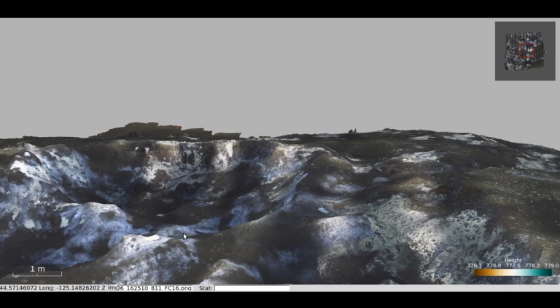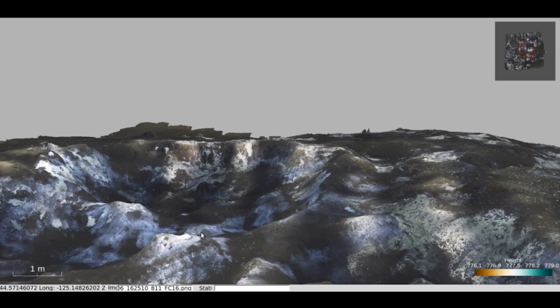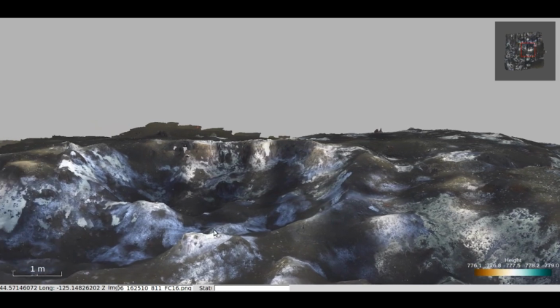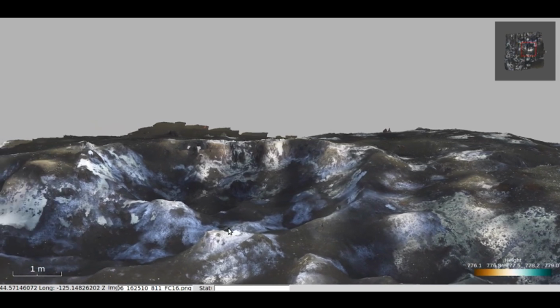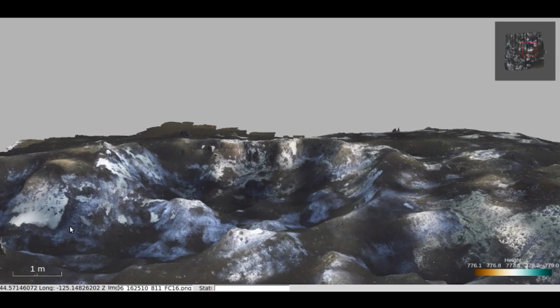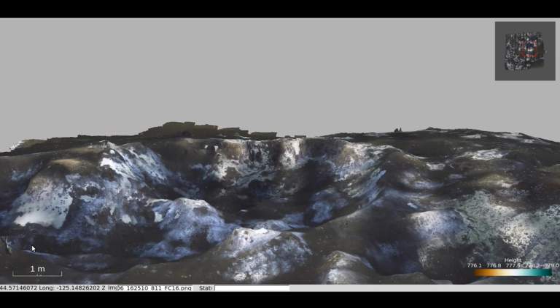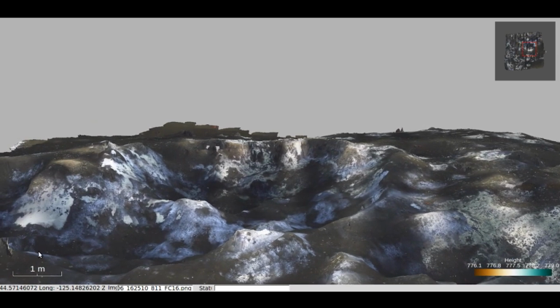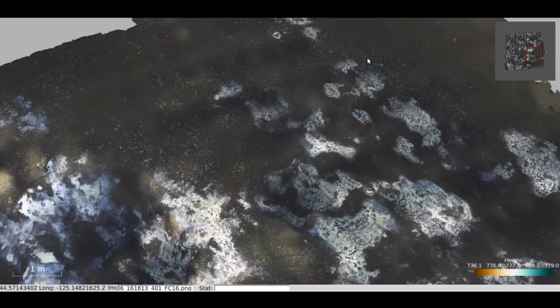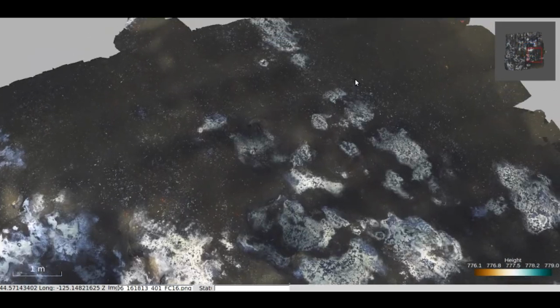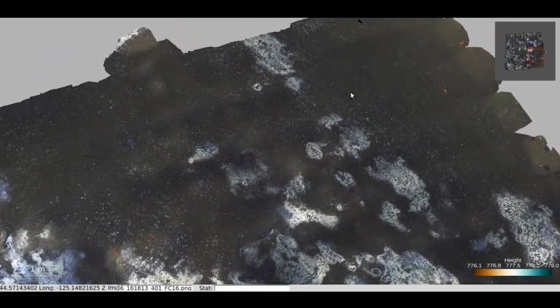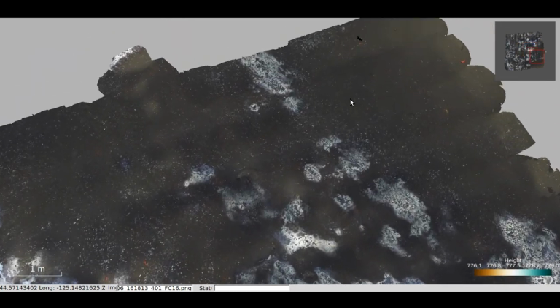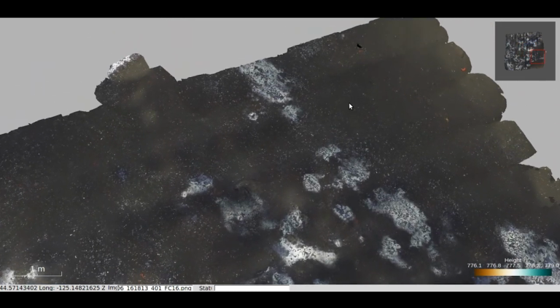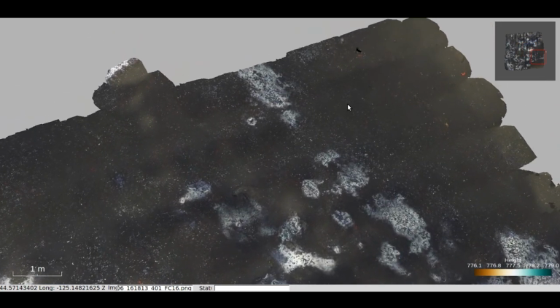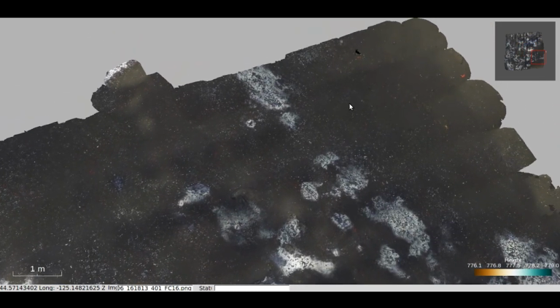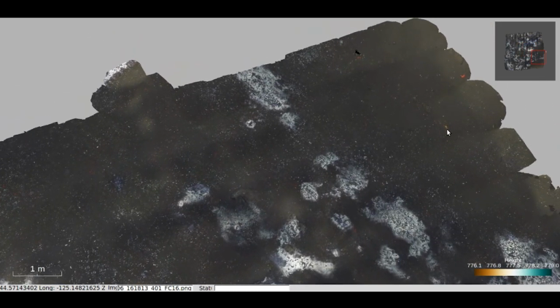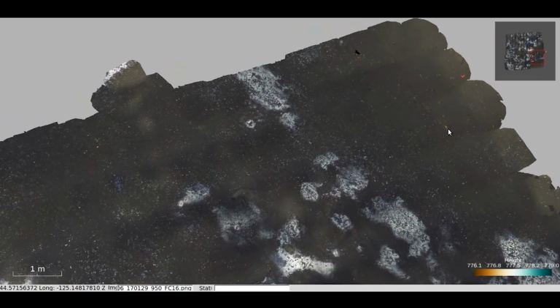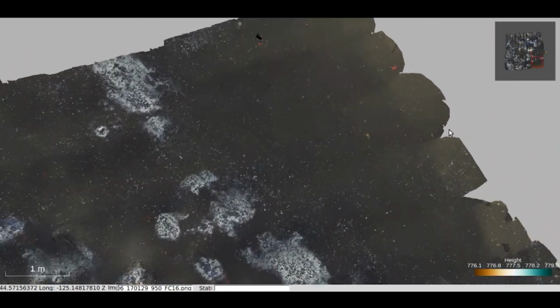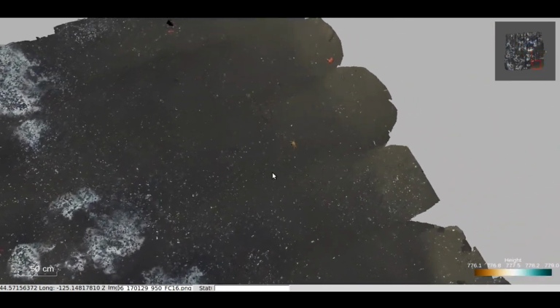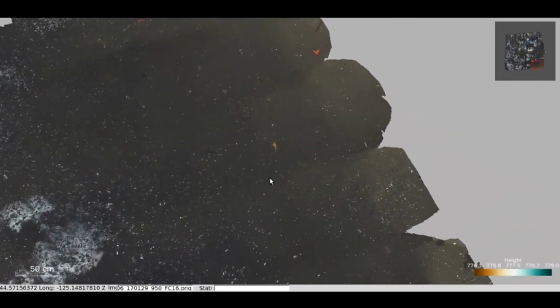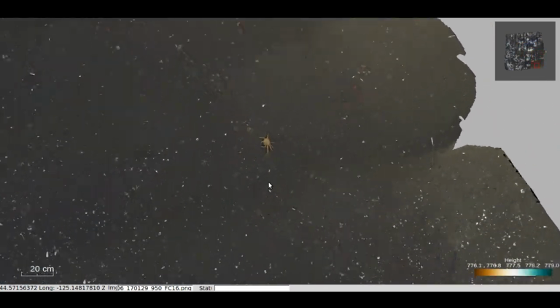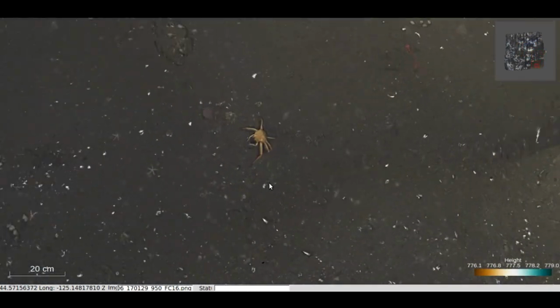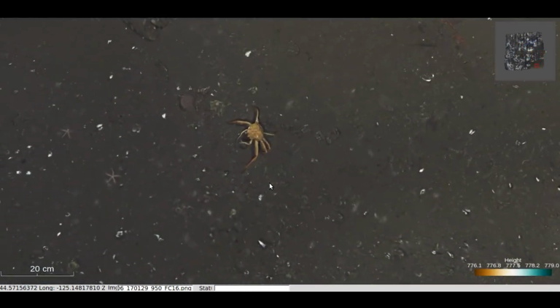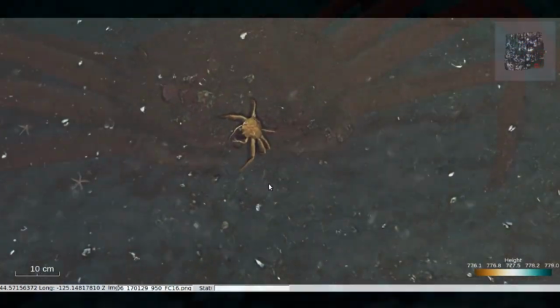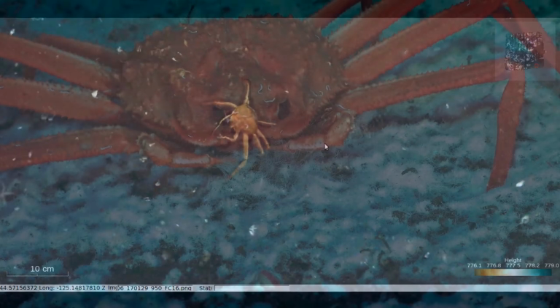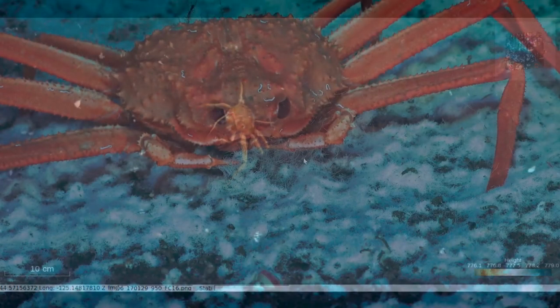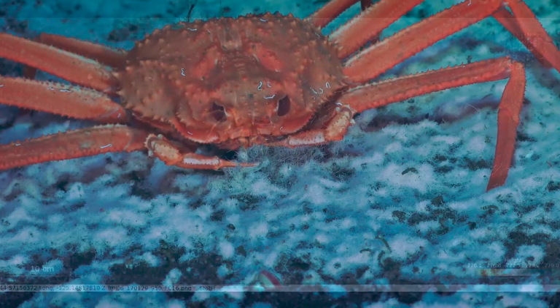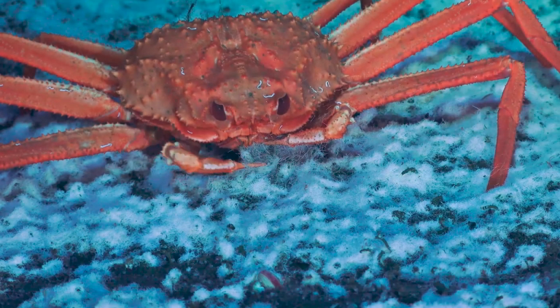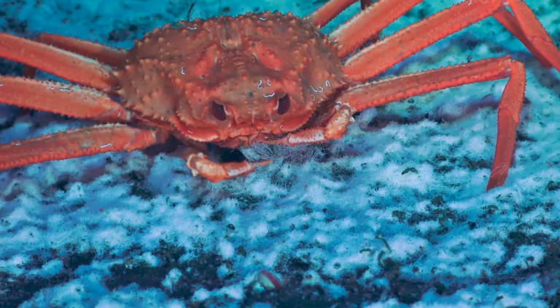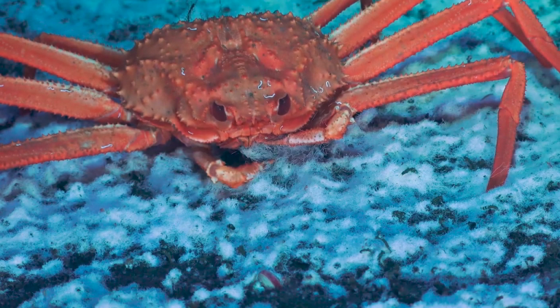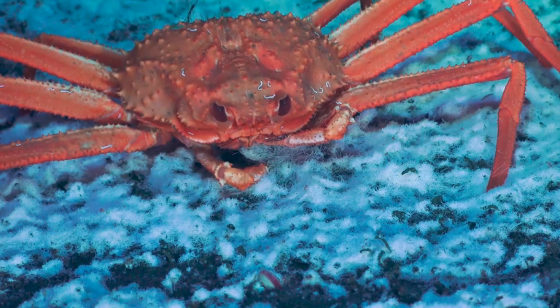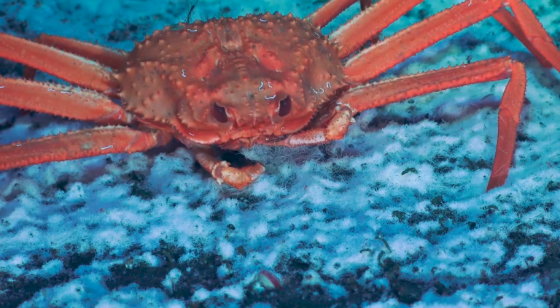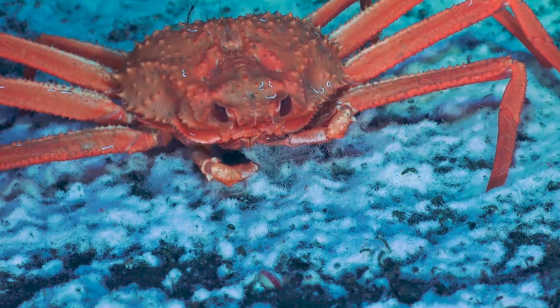Hopefully this will be the first cruise where we look back on it in six months' time and don't have any regrets regarding the data collection.